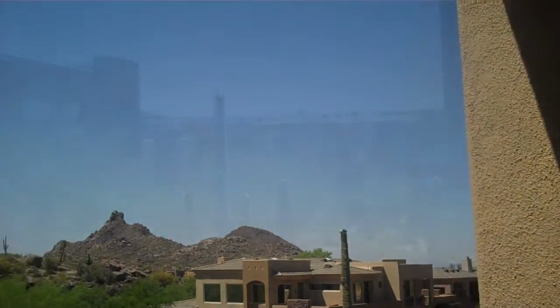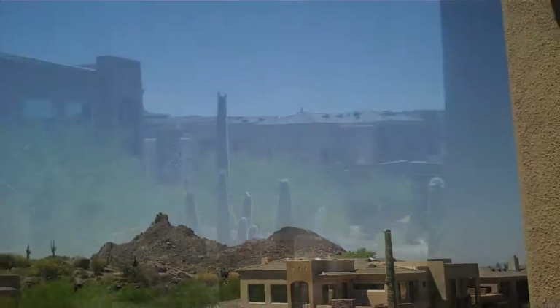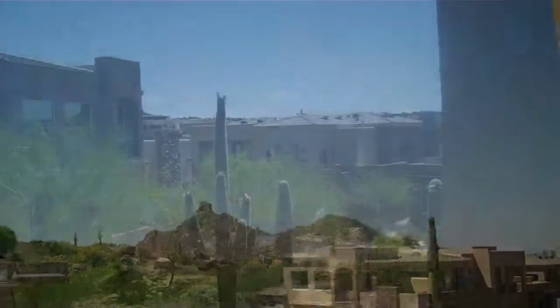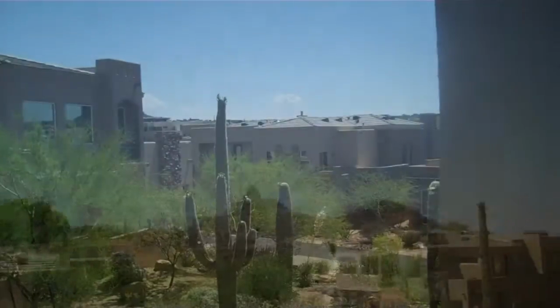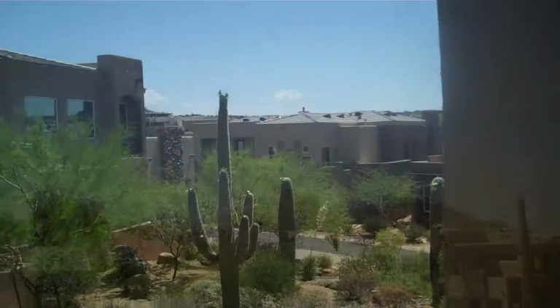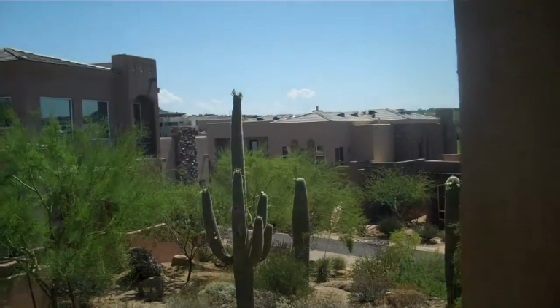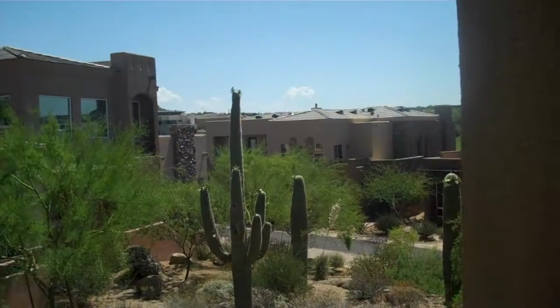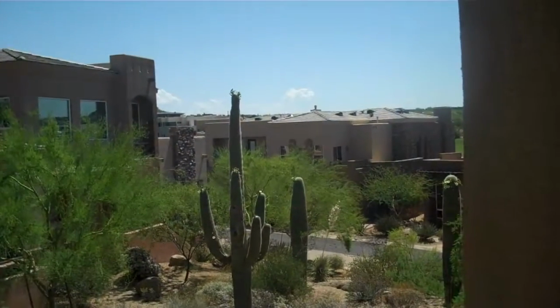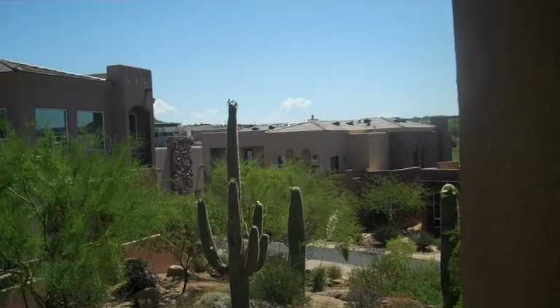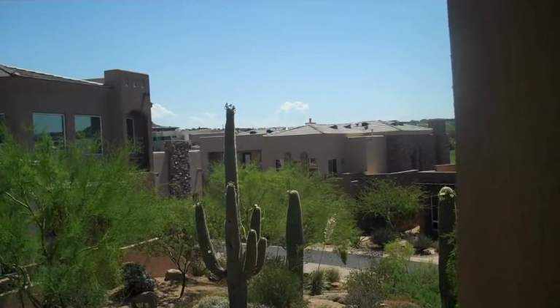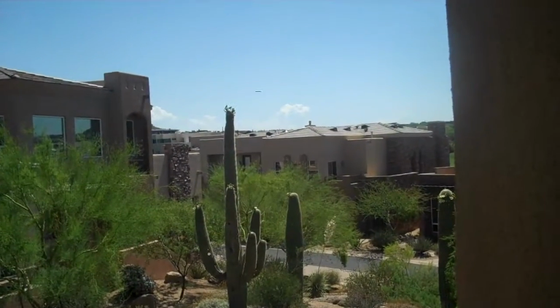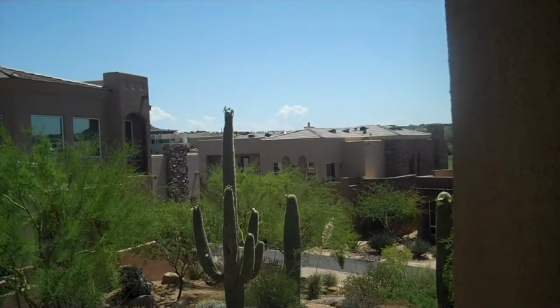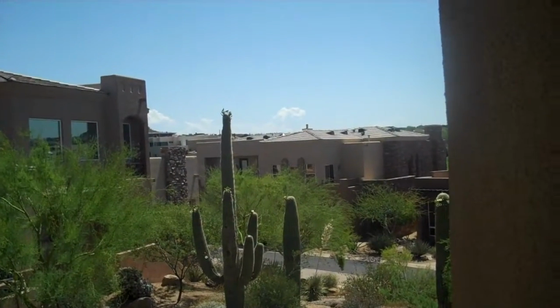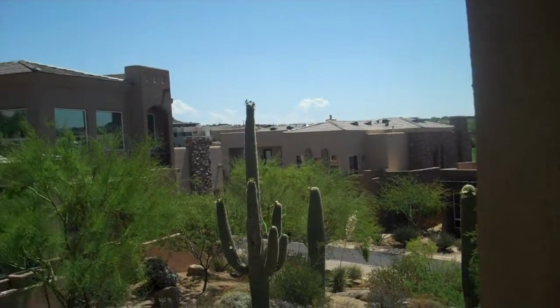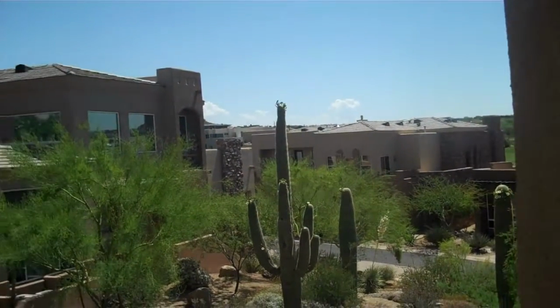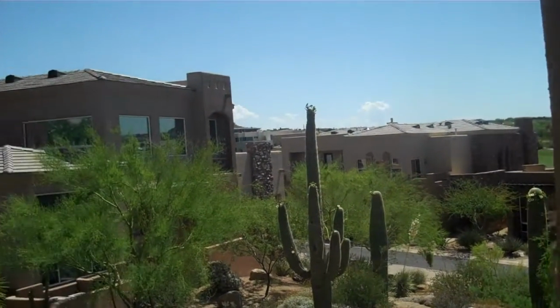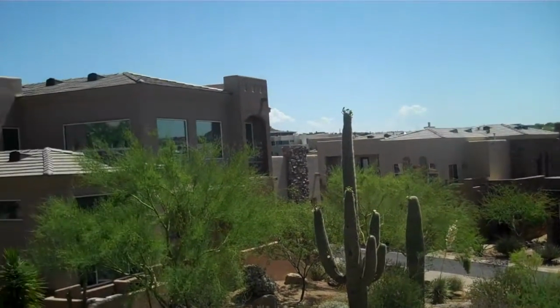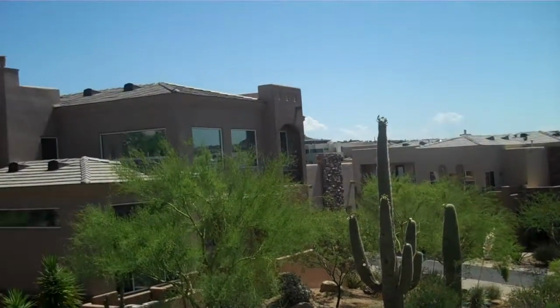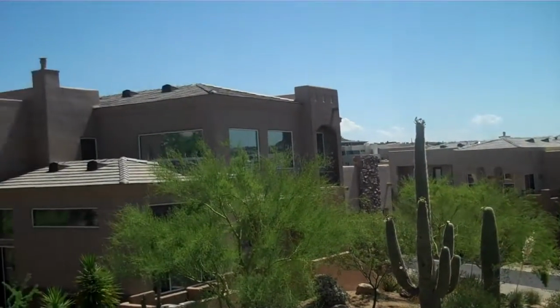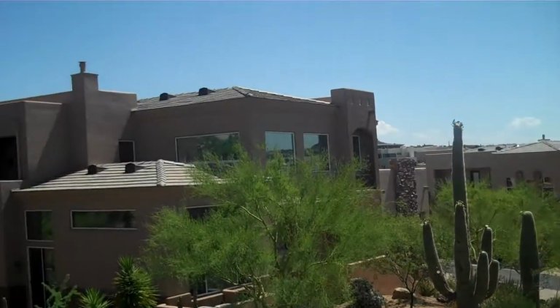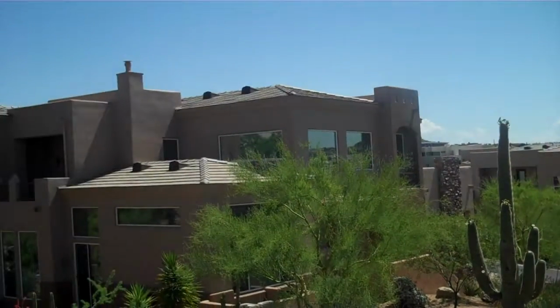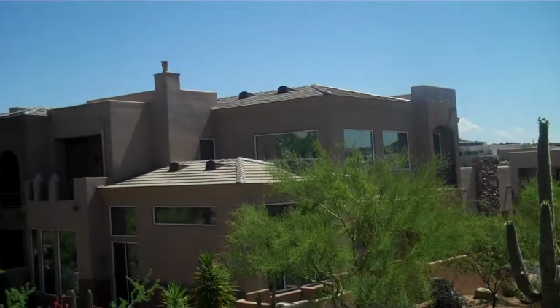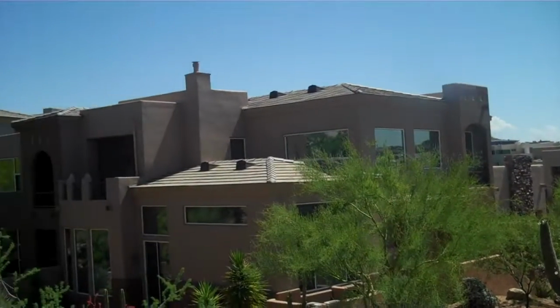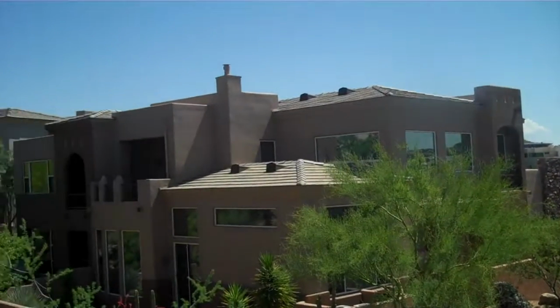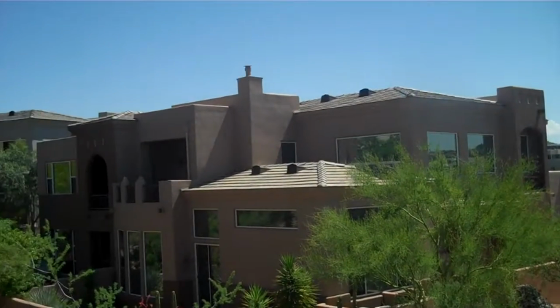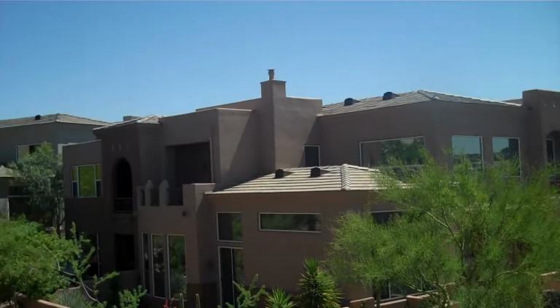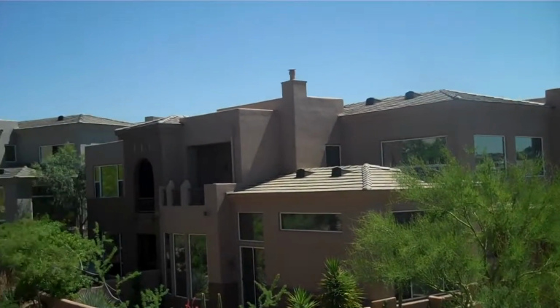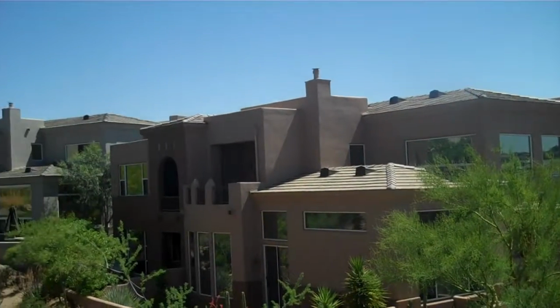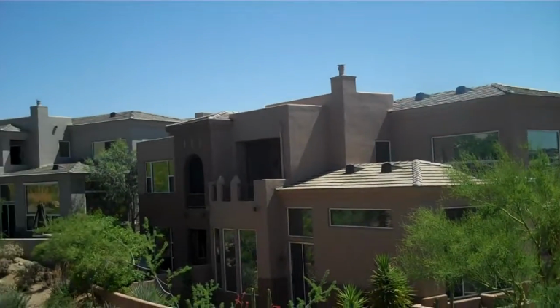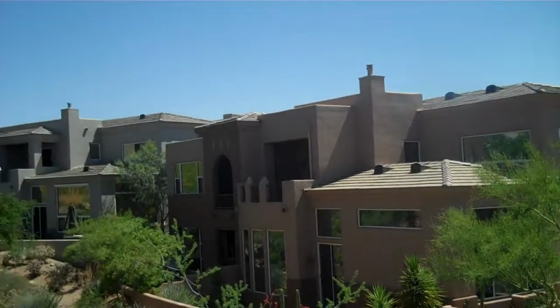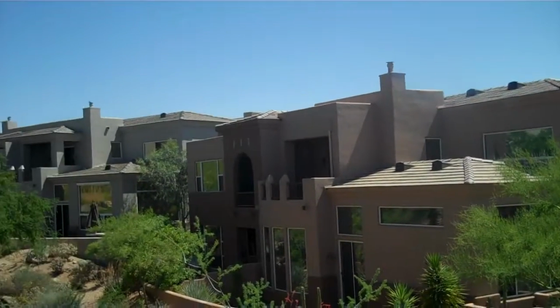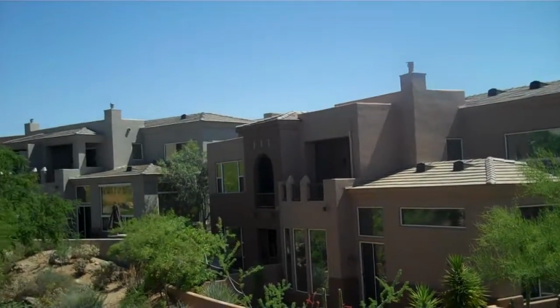For more information on this property, contact Richard Miller at Triad Properties, 602-430-3468.